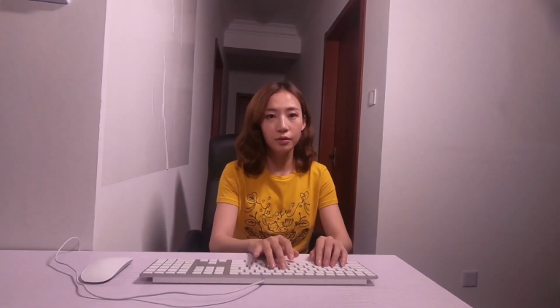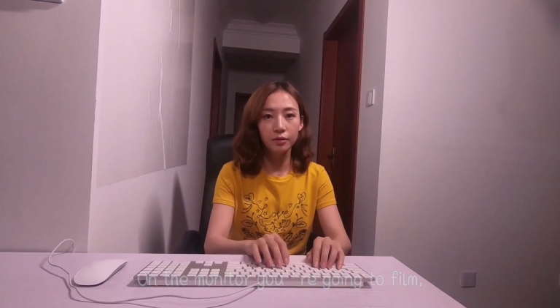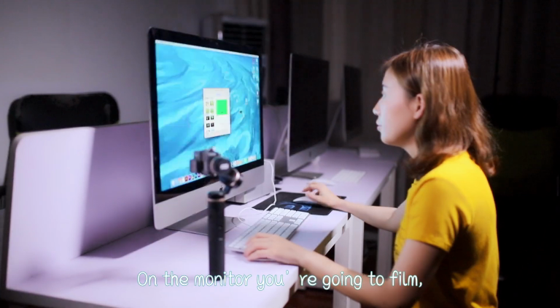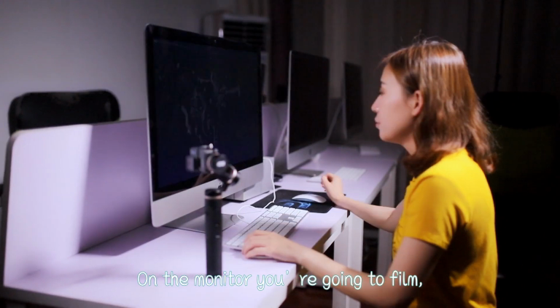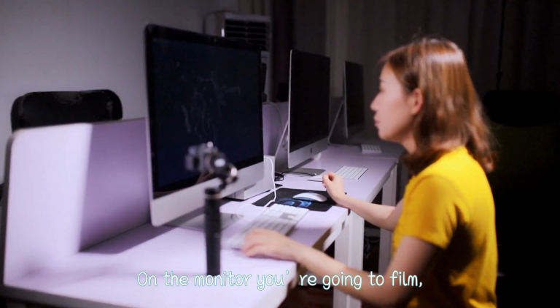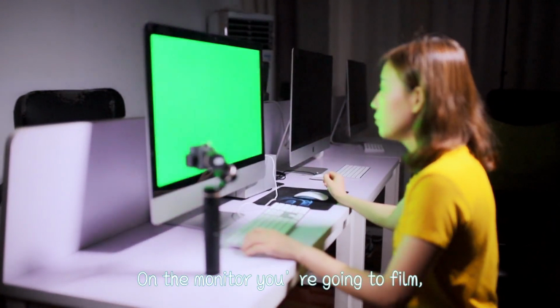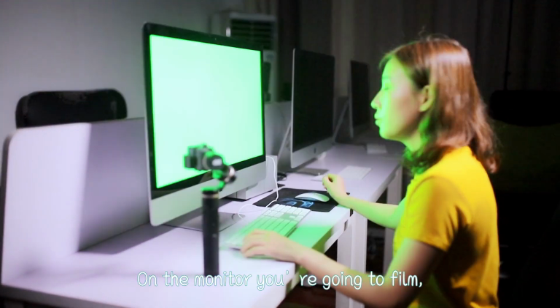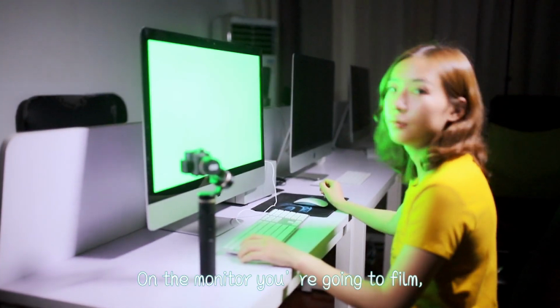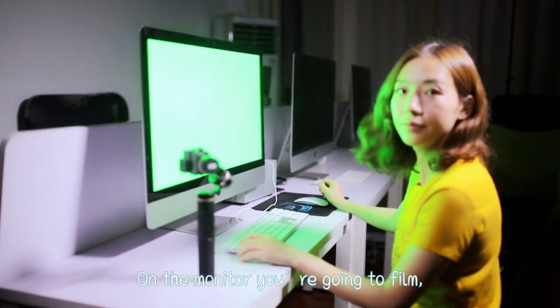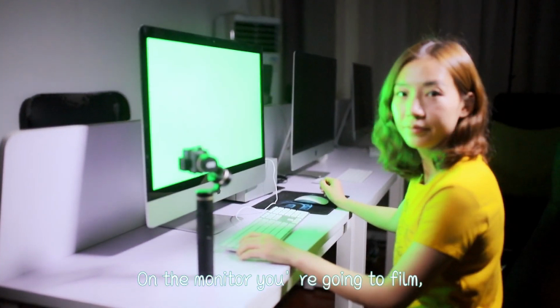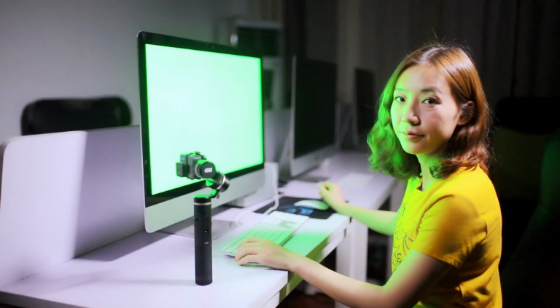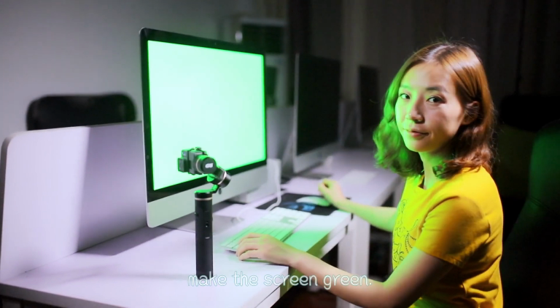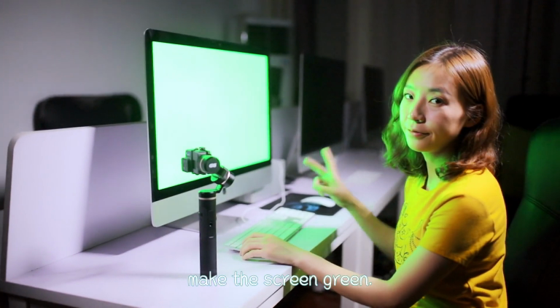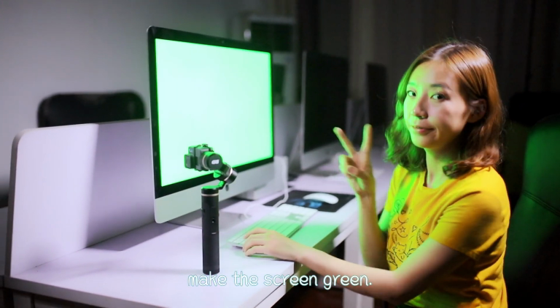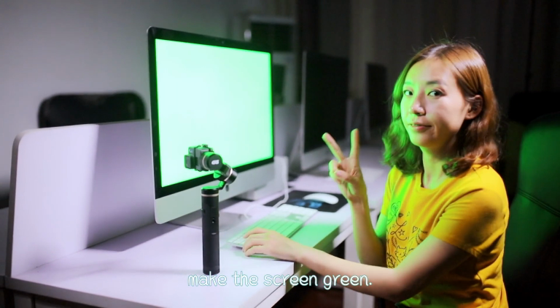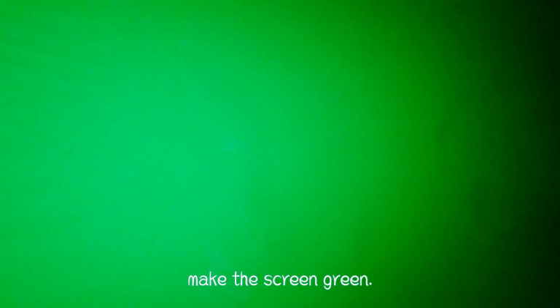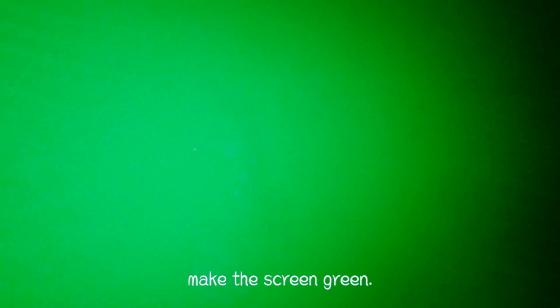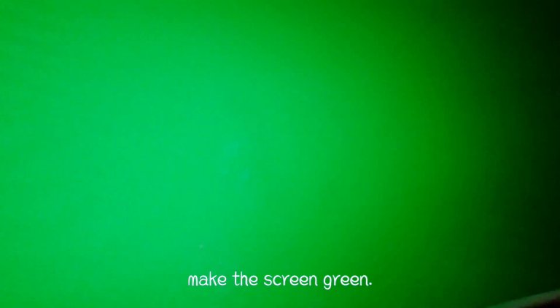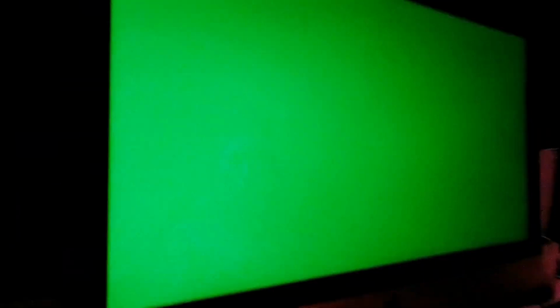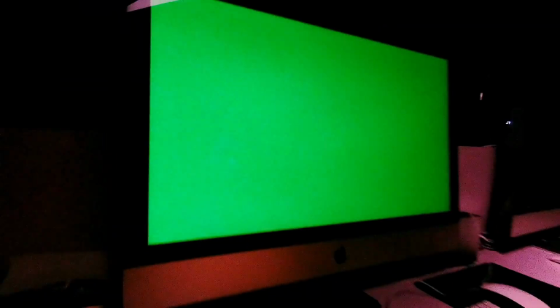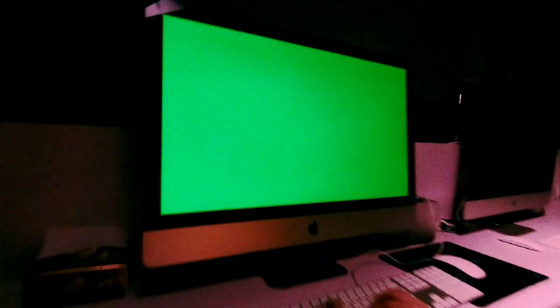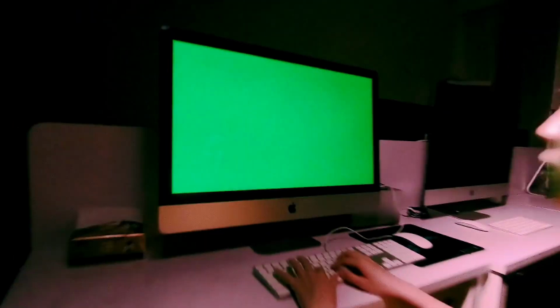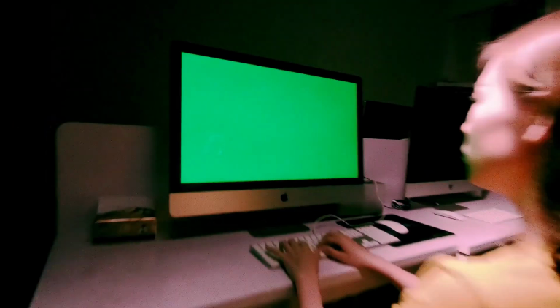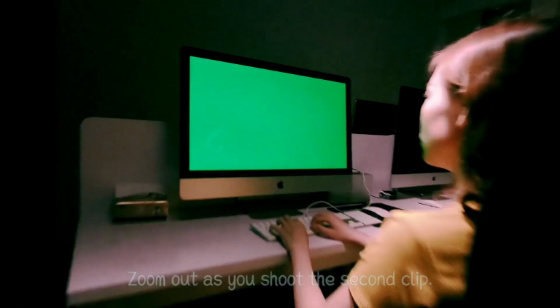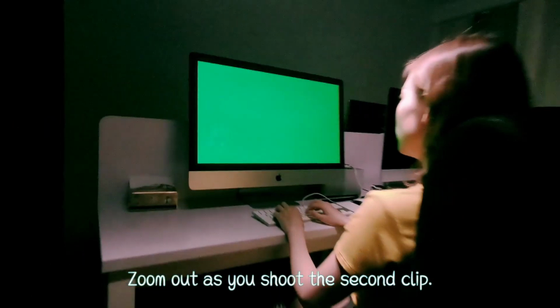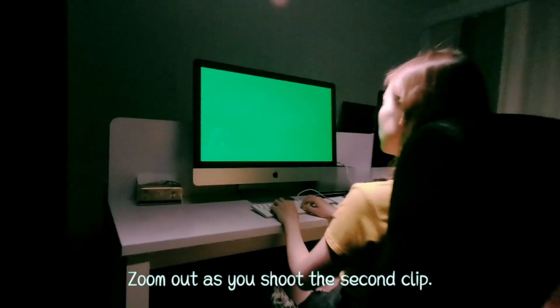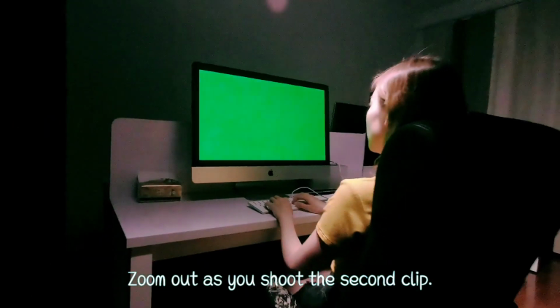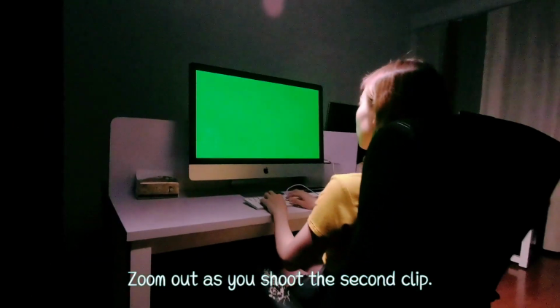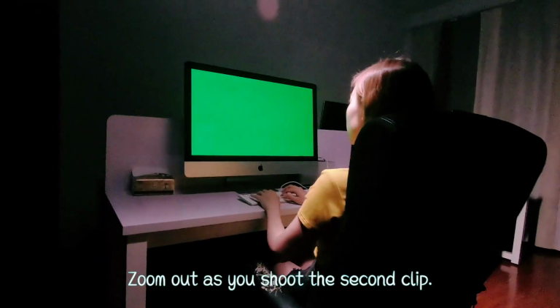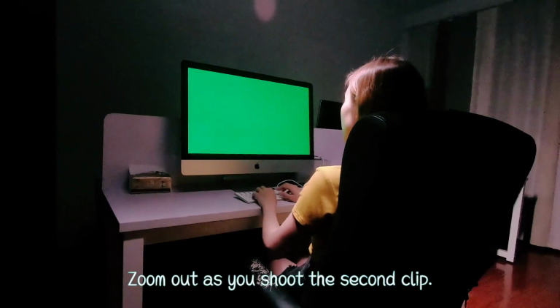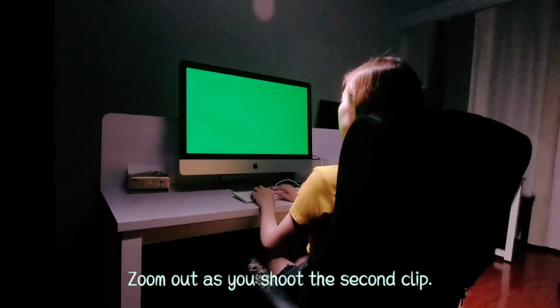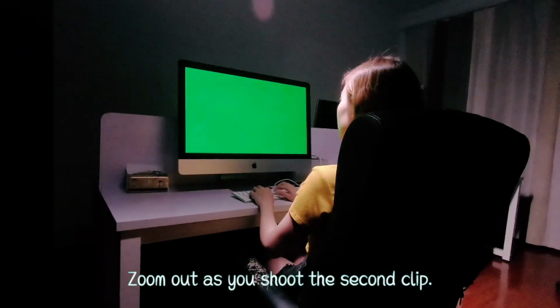On the monitor you are going to film, make the screen green. Zoom out as you shoot the second clip.